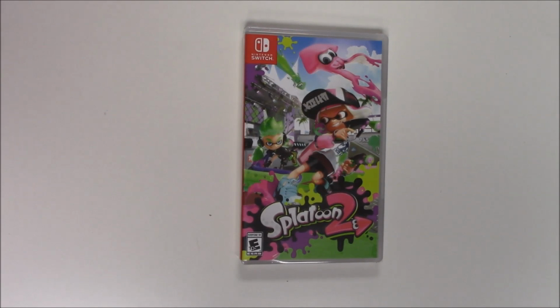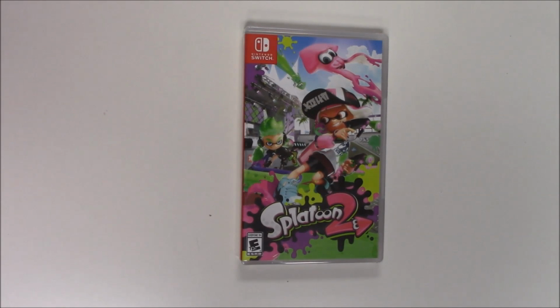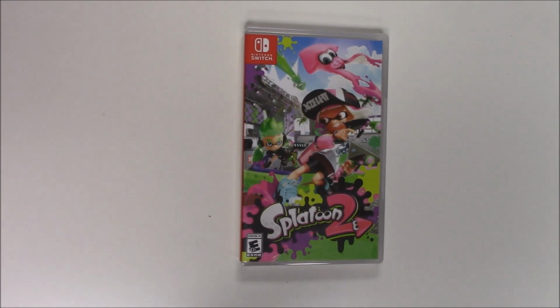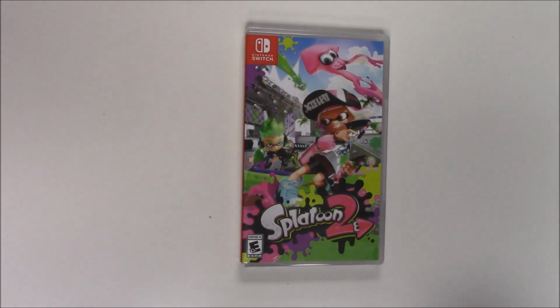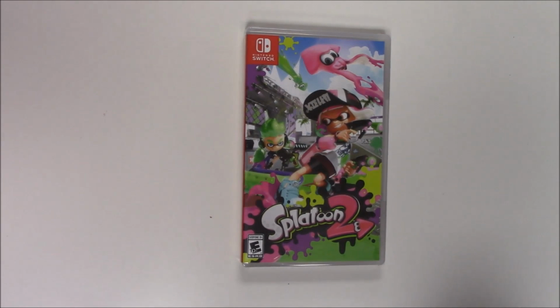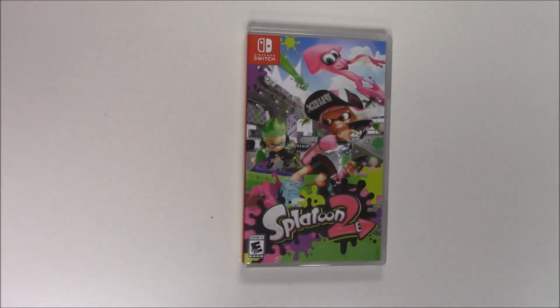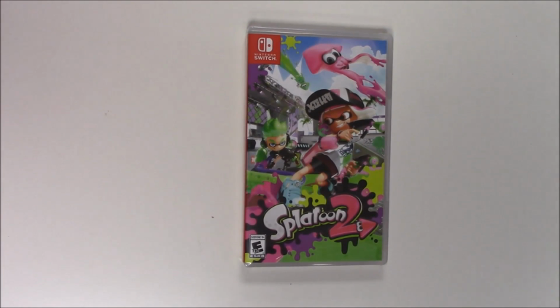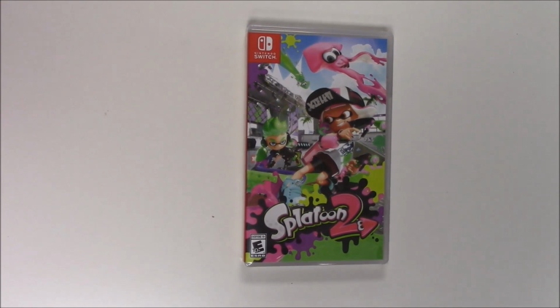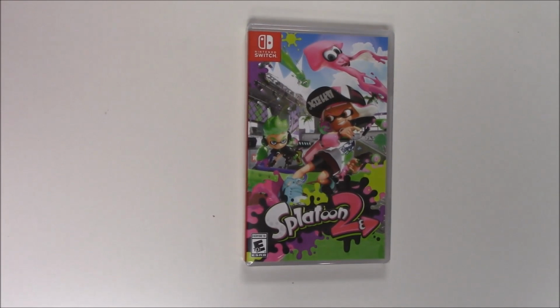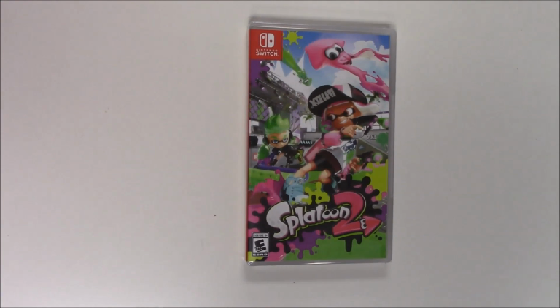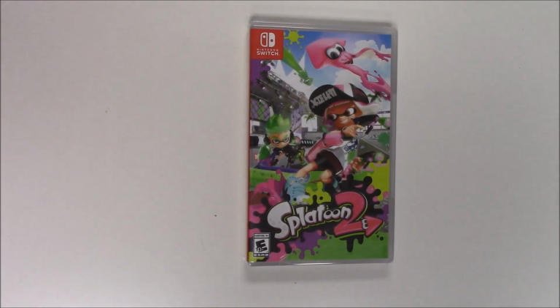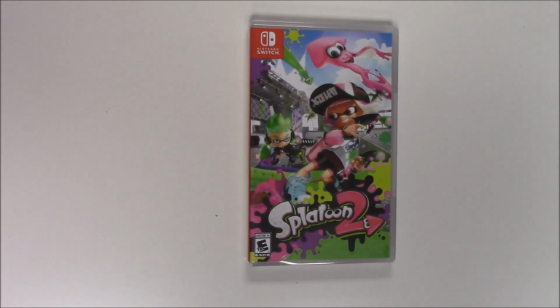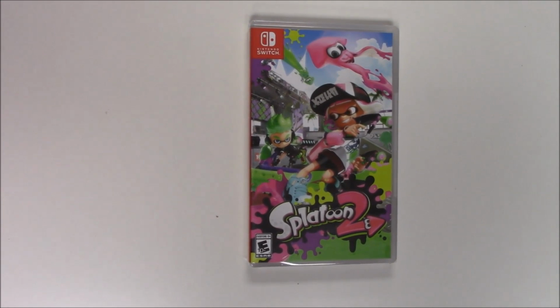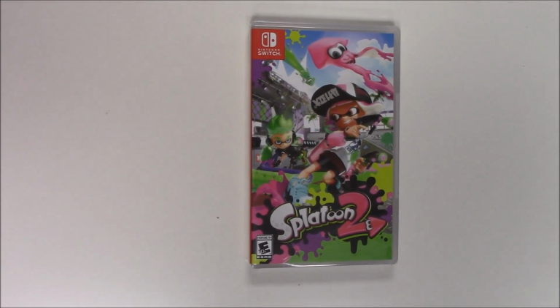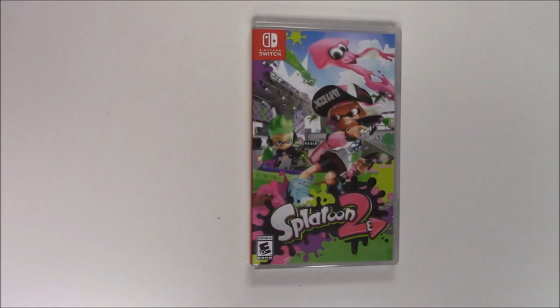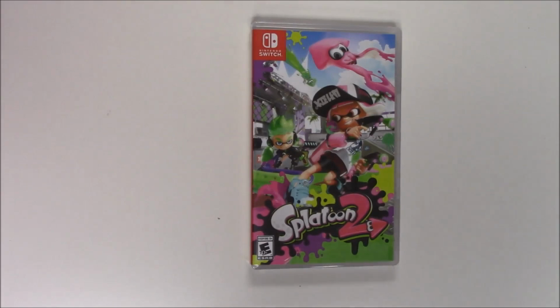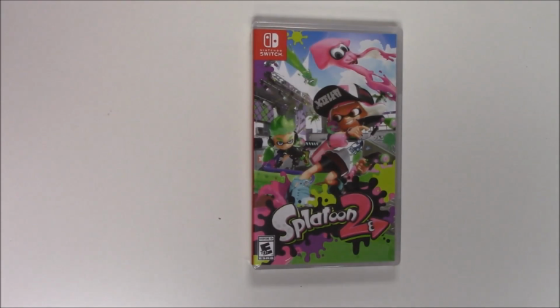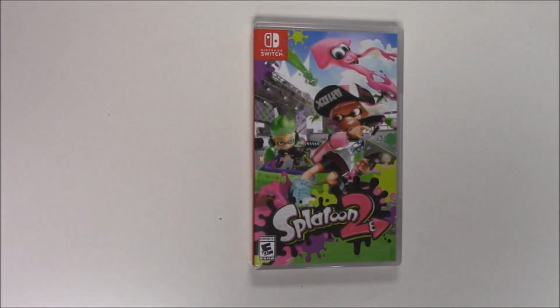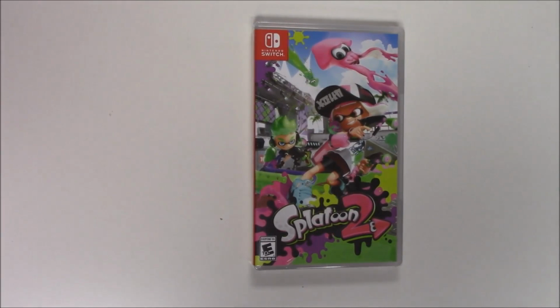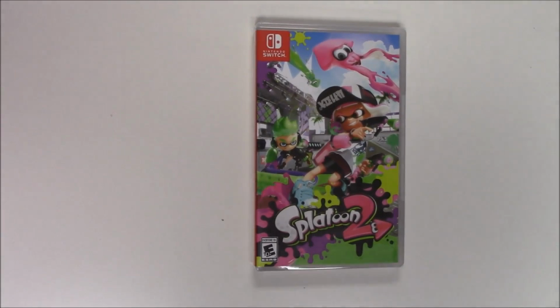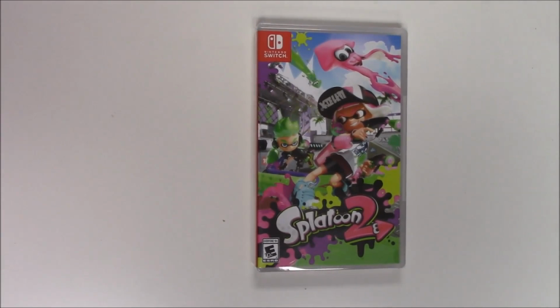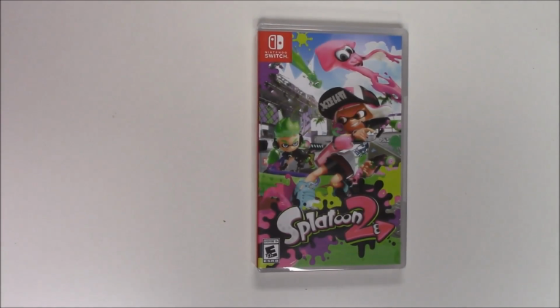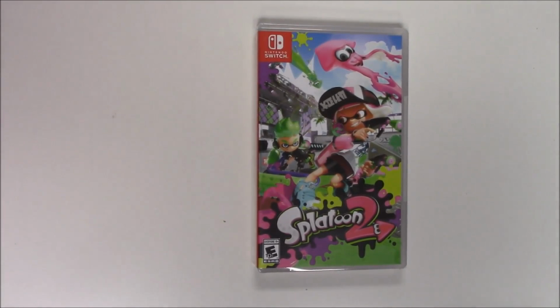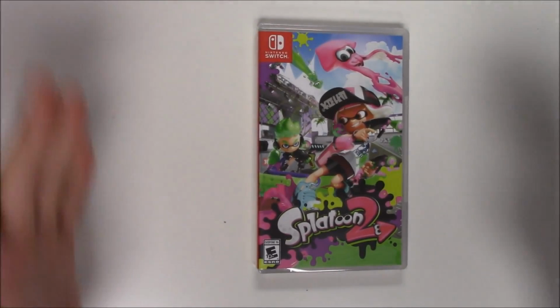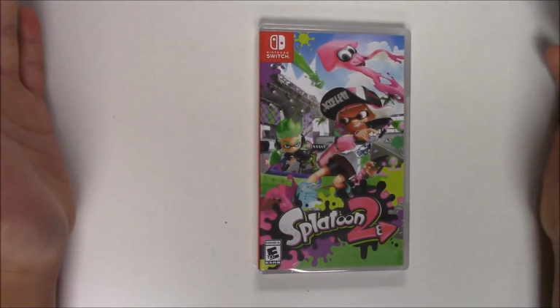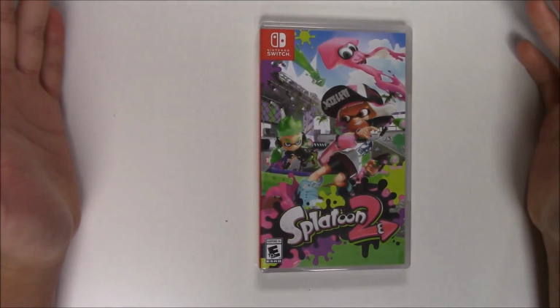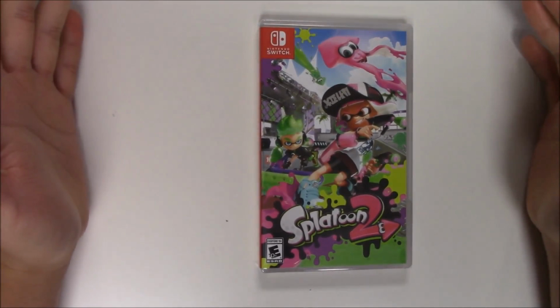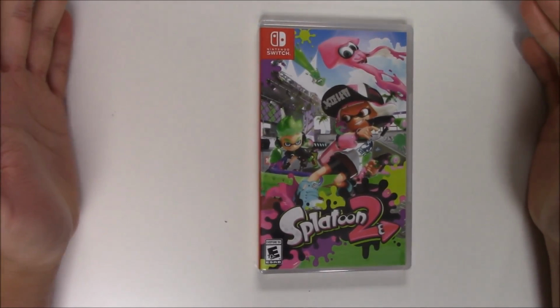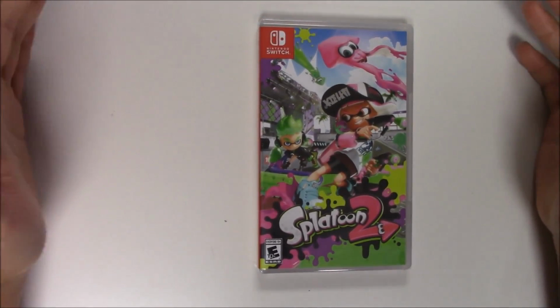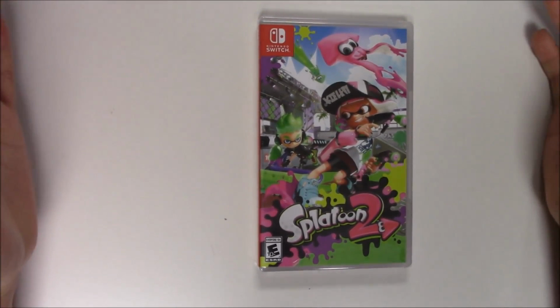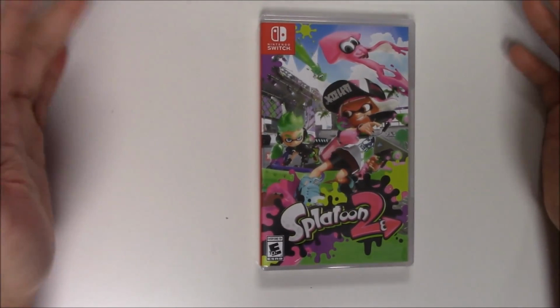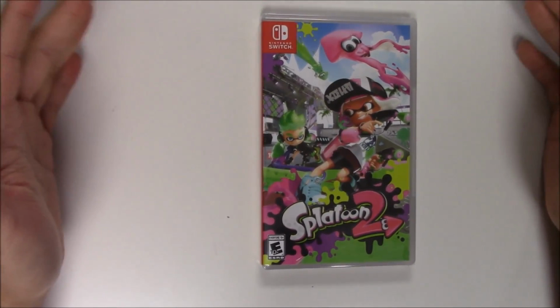Hello guys, welcome back to Popping Games, once again from the unboxing. Today we're going to be doing the unboxing for Splatoon 2 for Nintendo Switch.